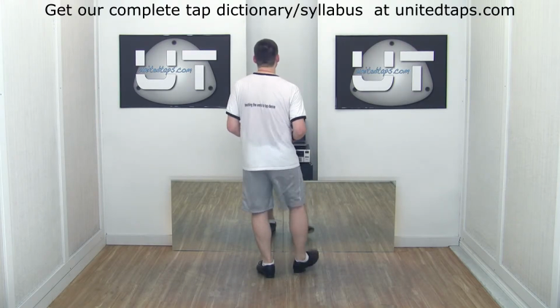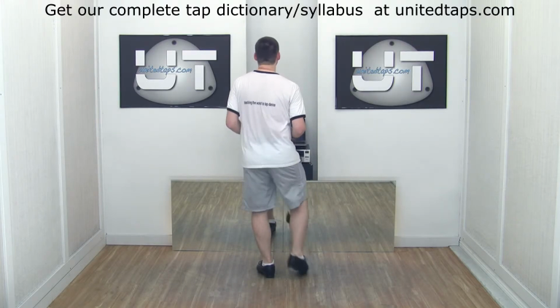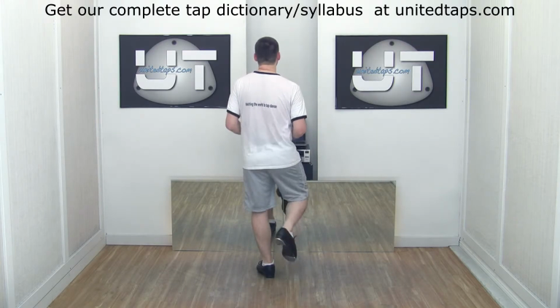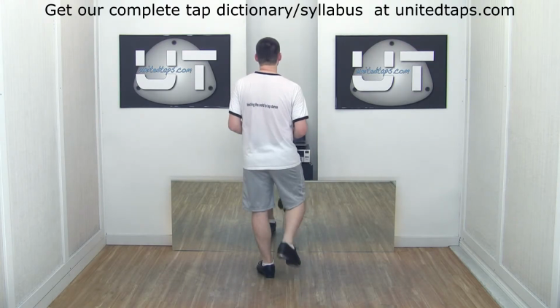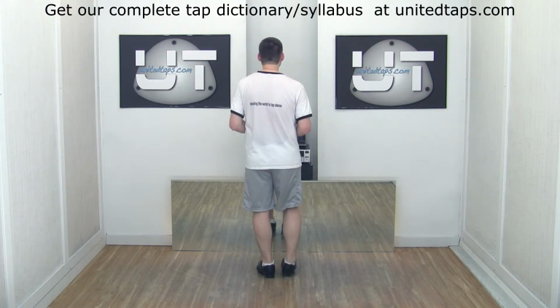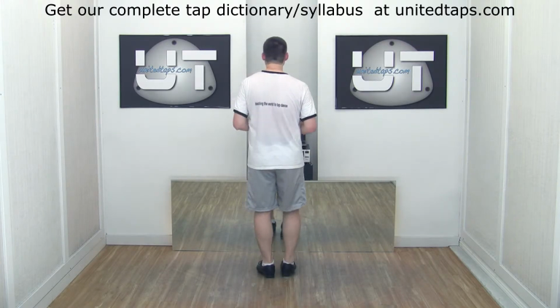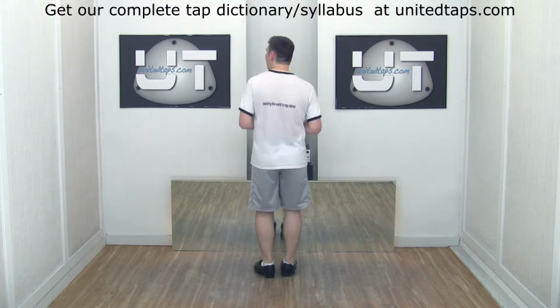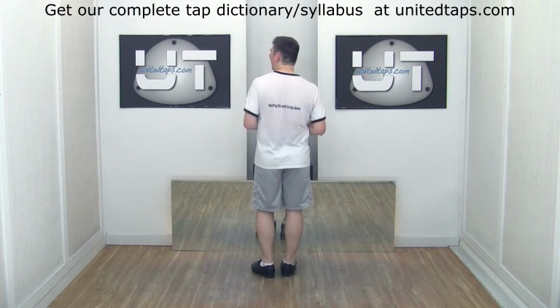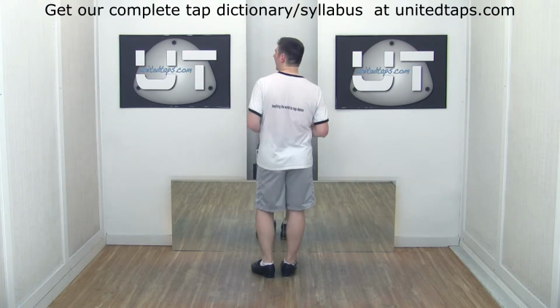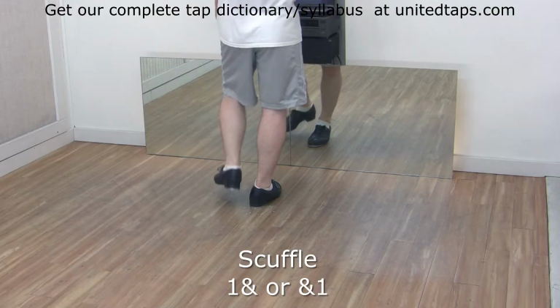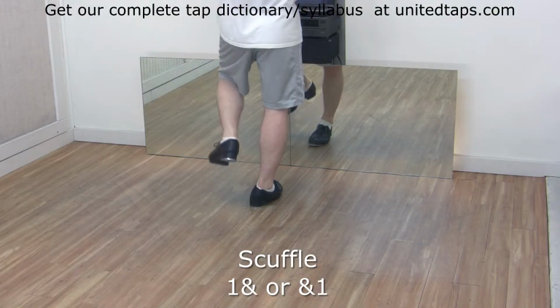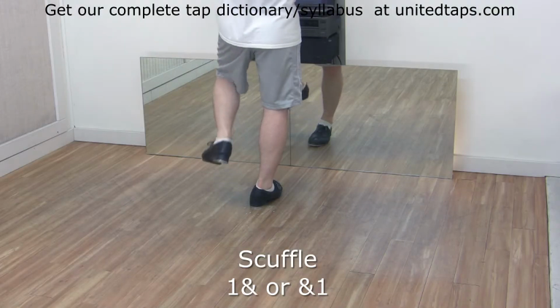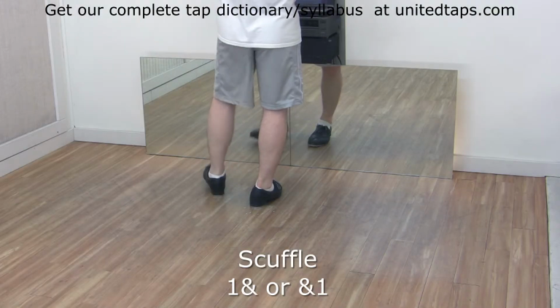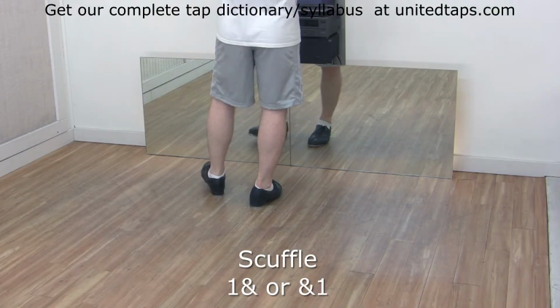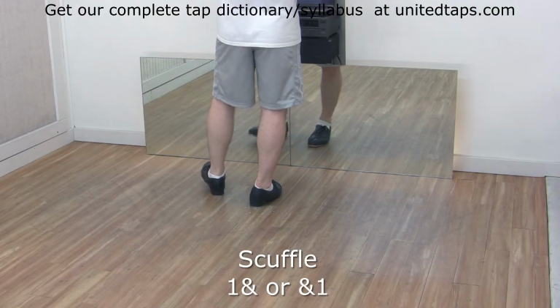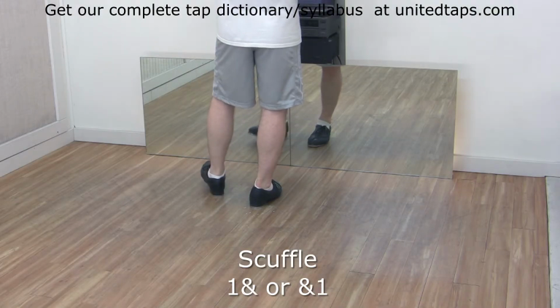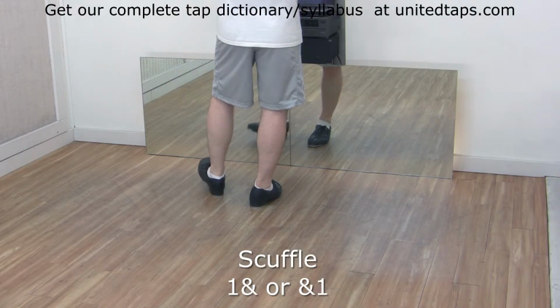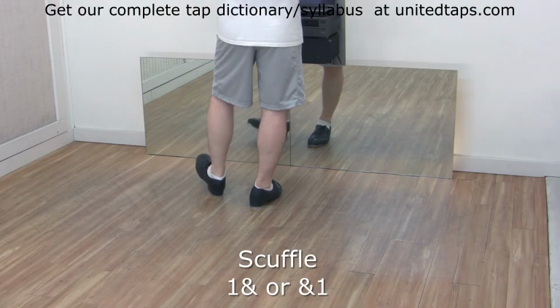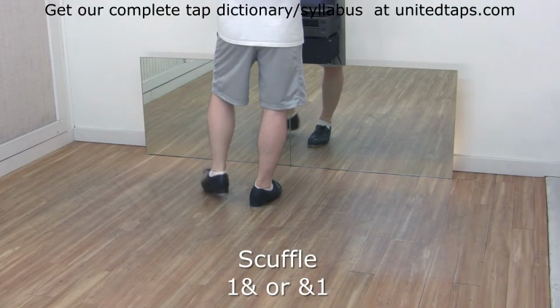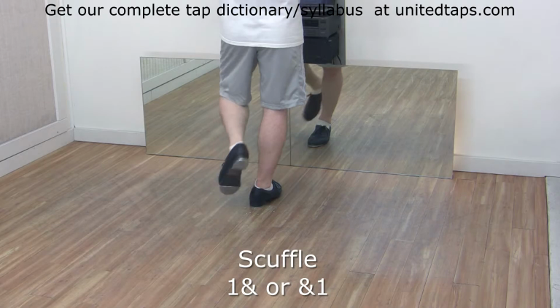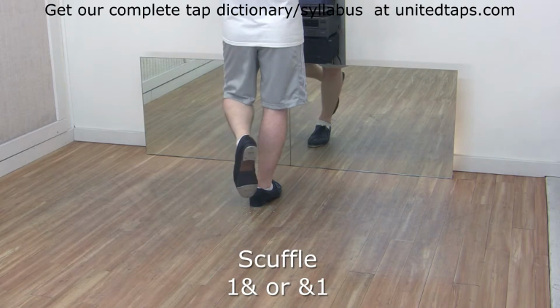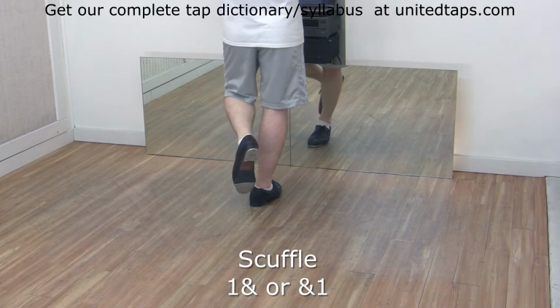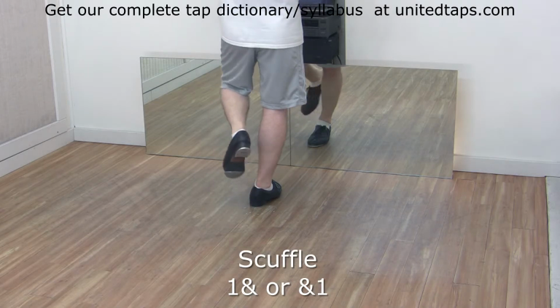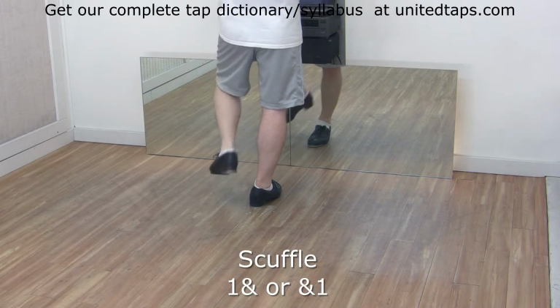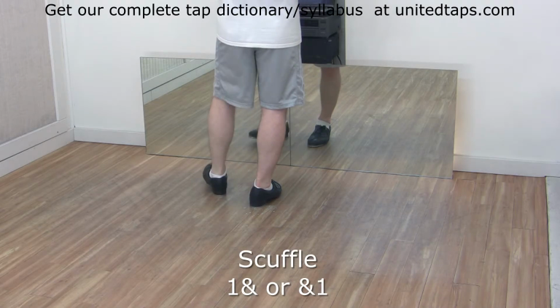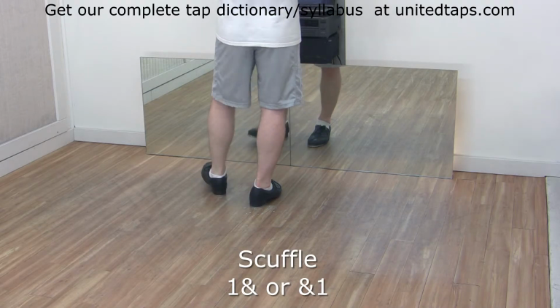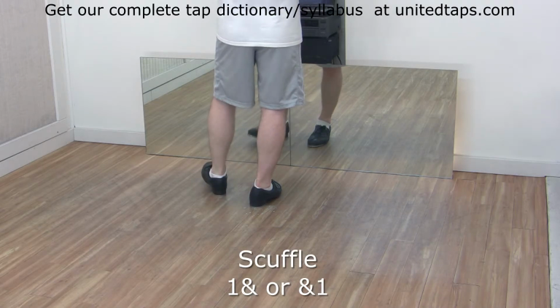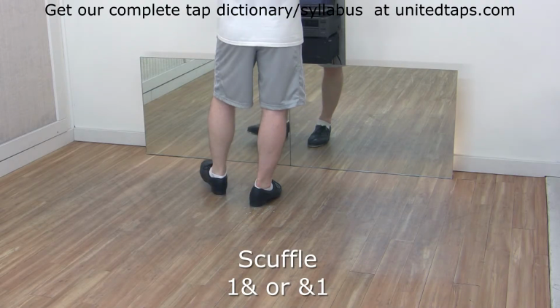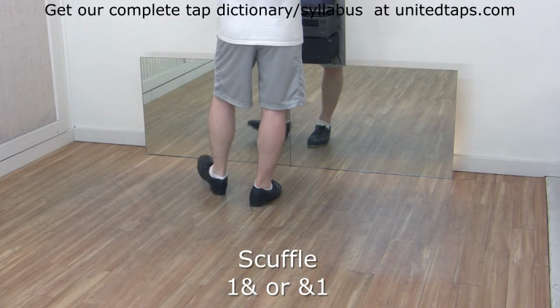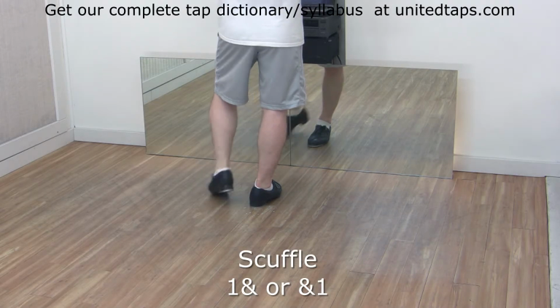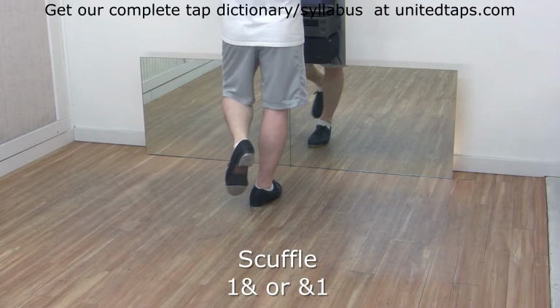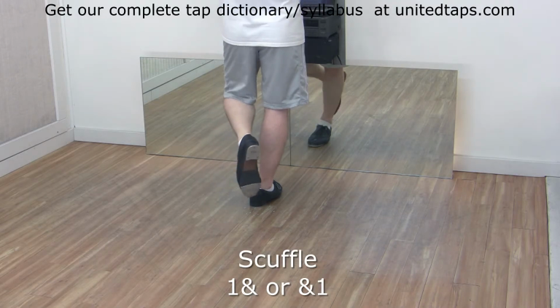Left side — you have a dig and spank, dig and spank.